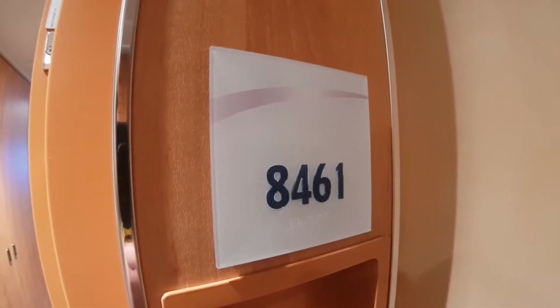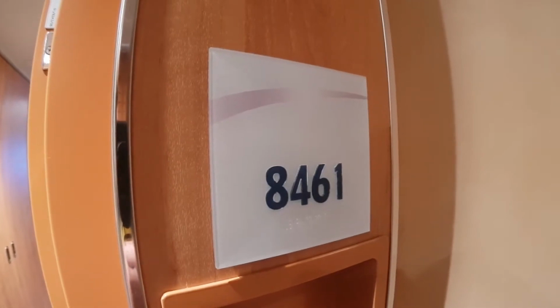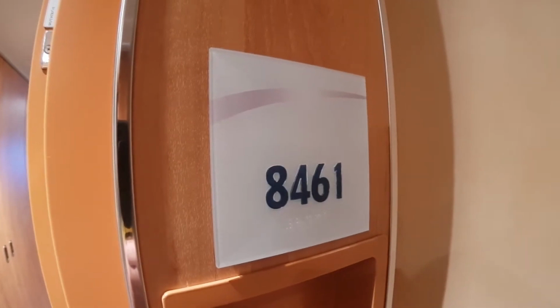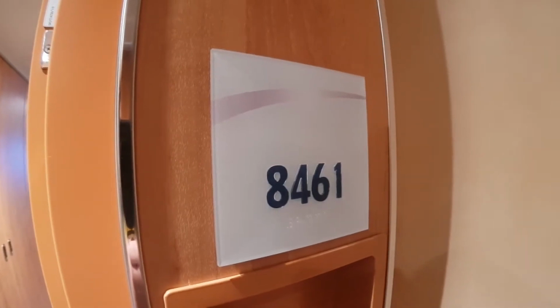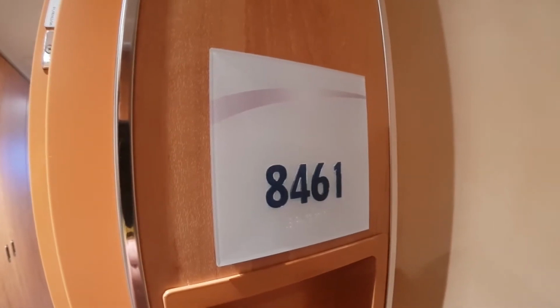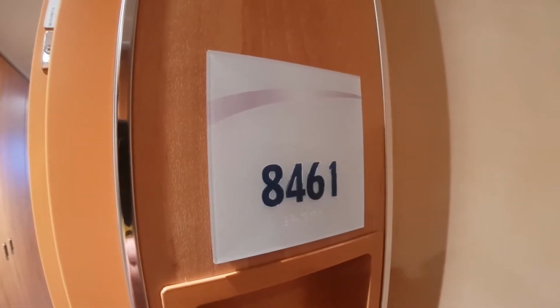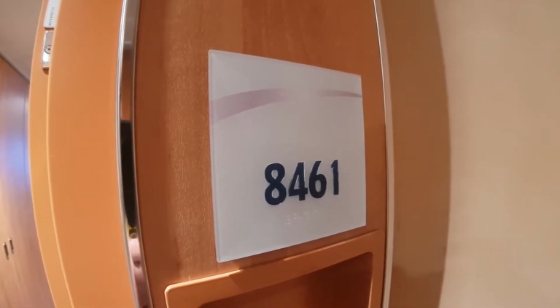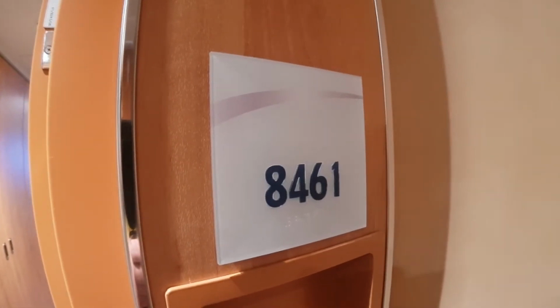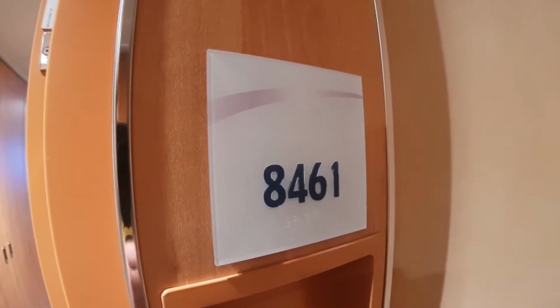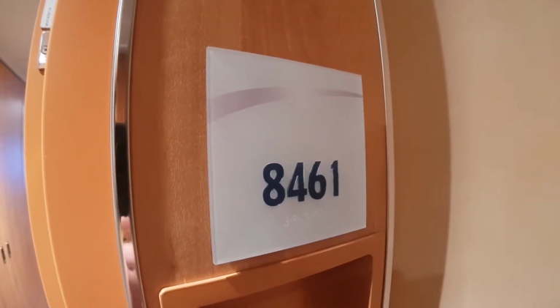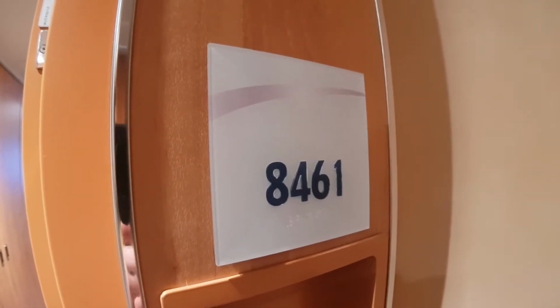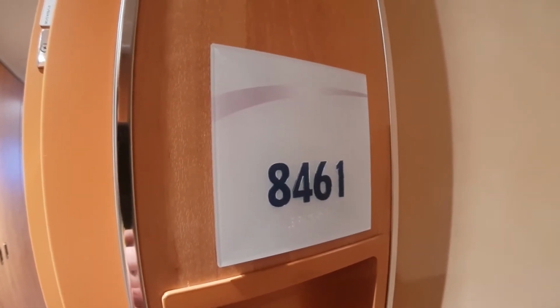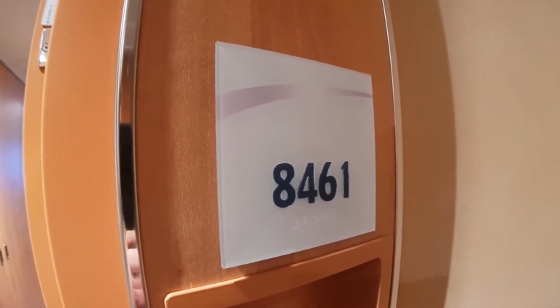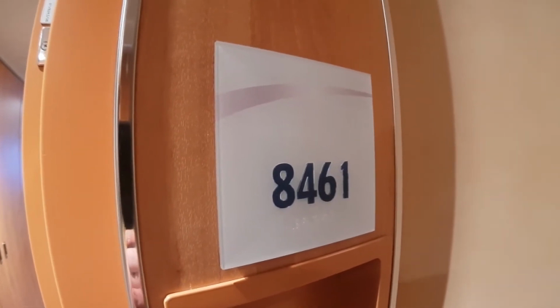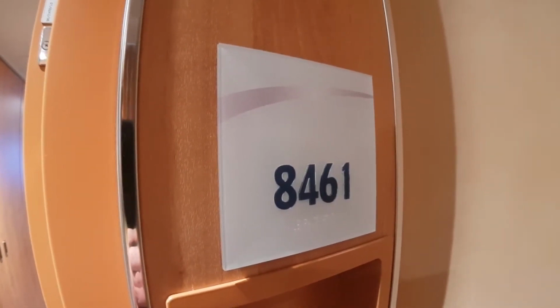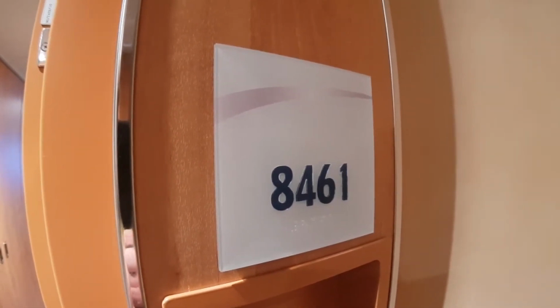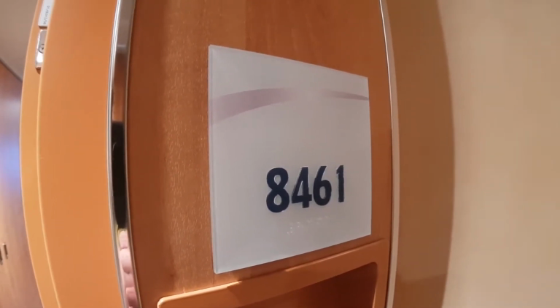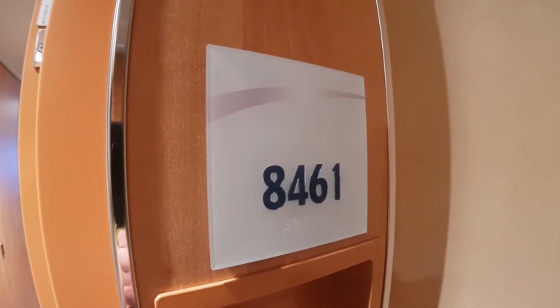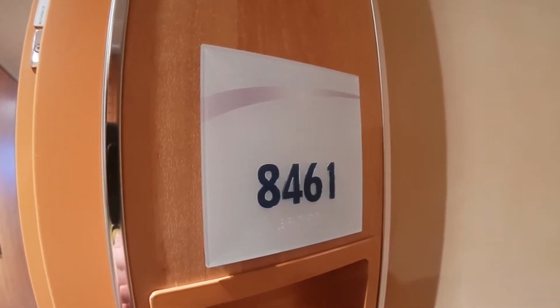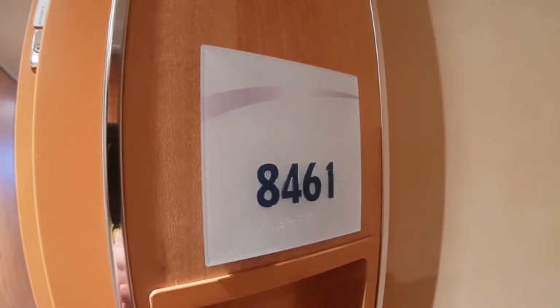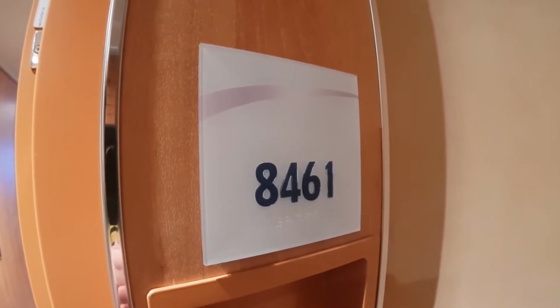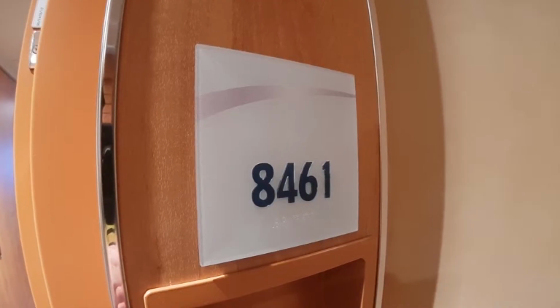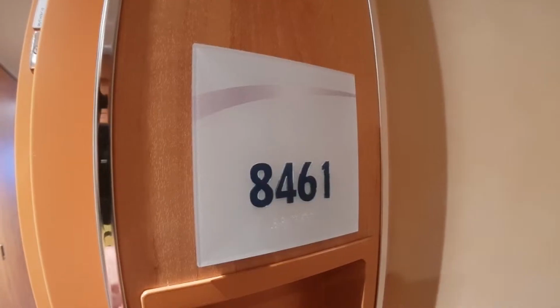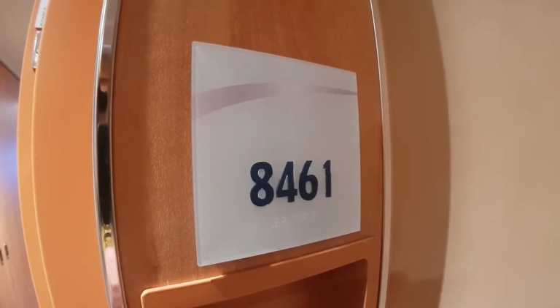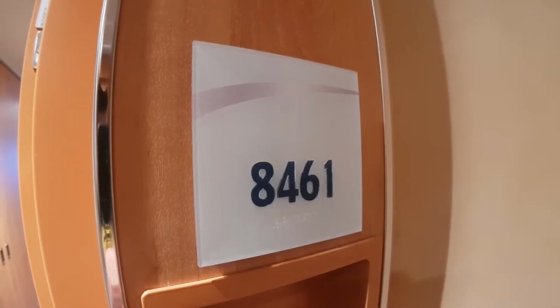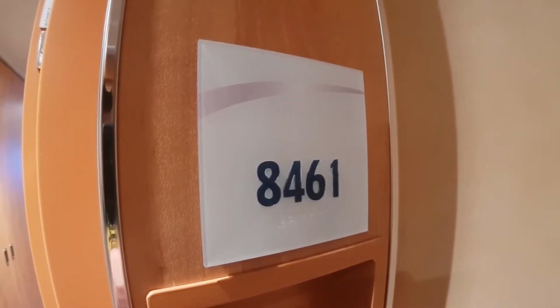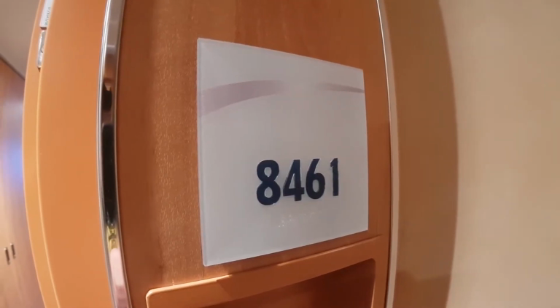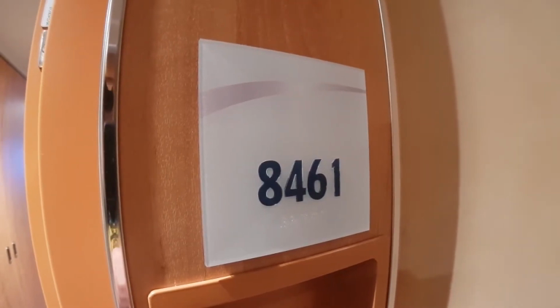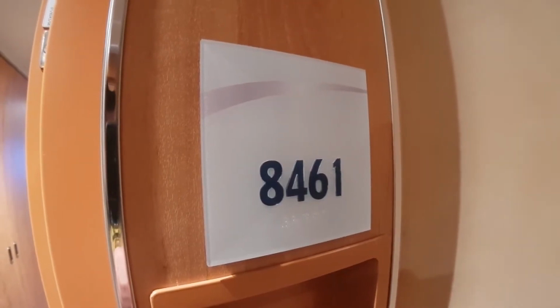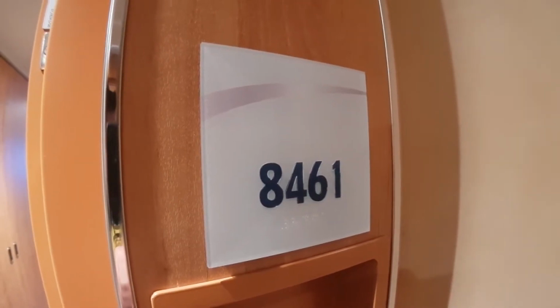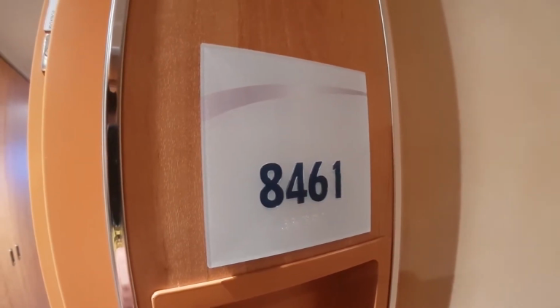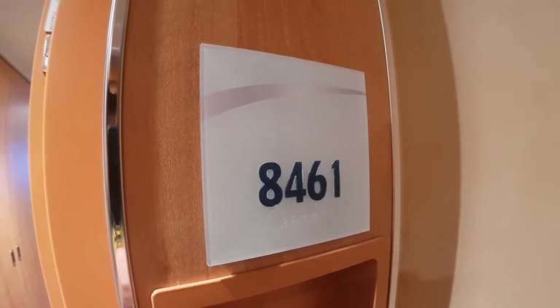Hello everybody, welcome to I Like Cruise Ships, the YouTube channel. Here we are on Carnival Horizon. We're gonna have a look at one of the Deck 8 cabins.